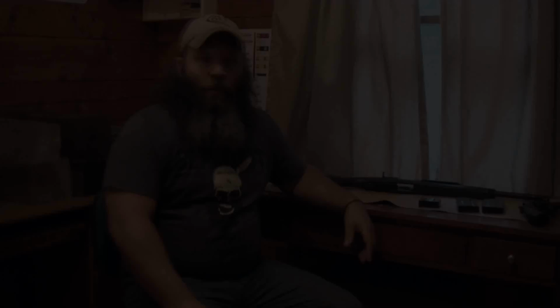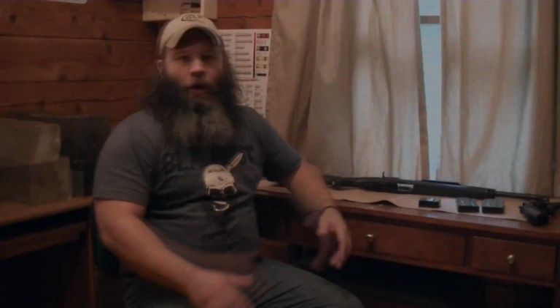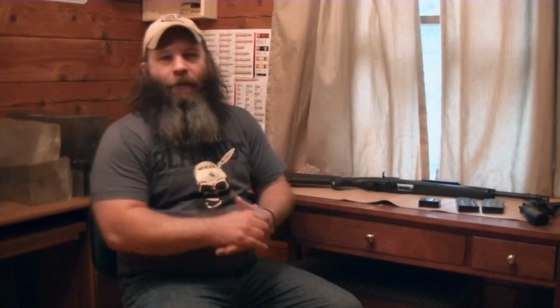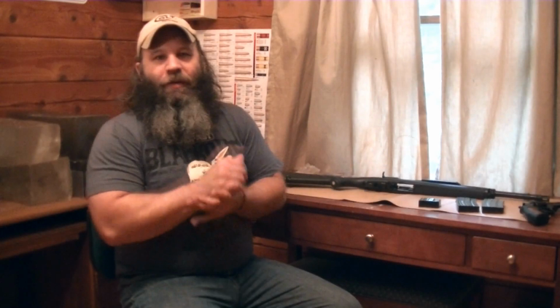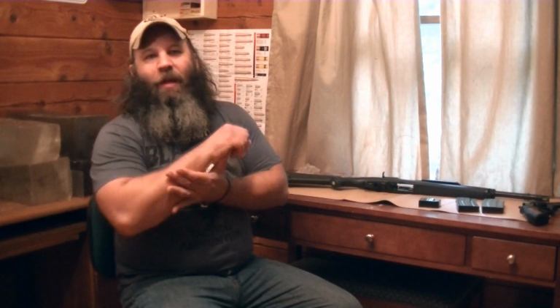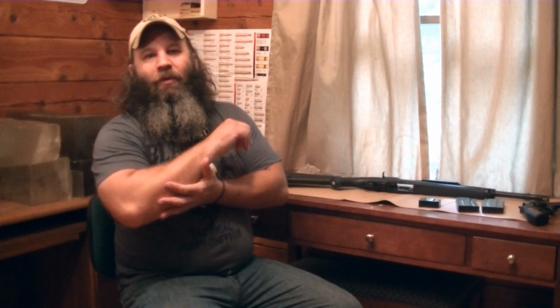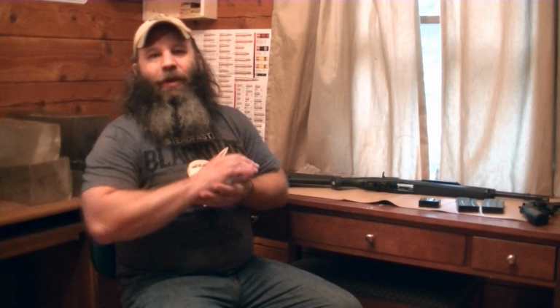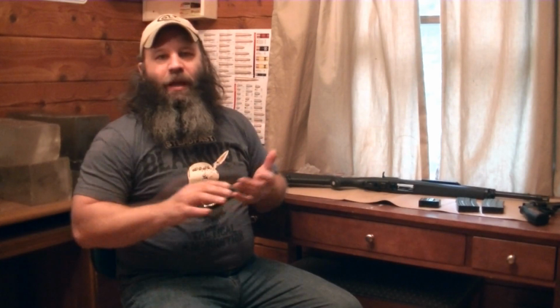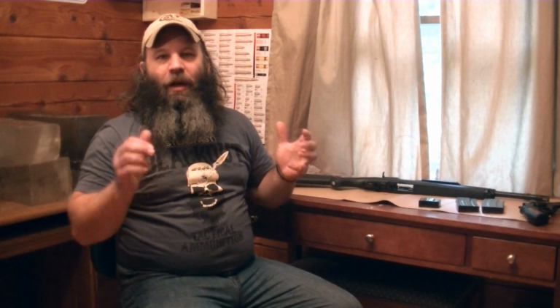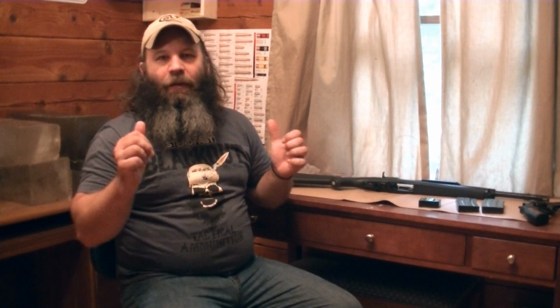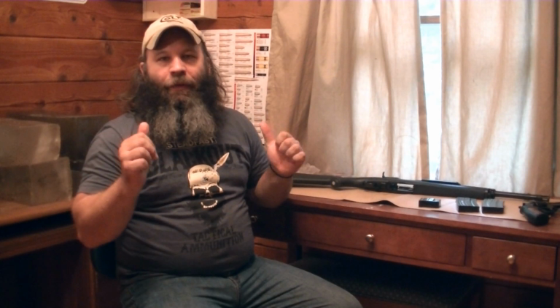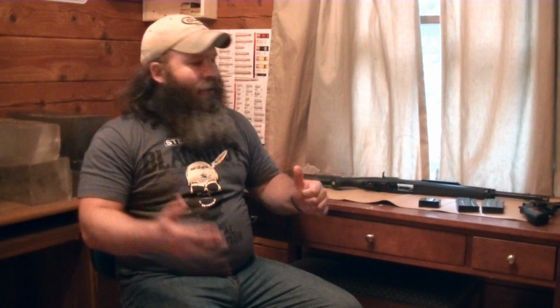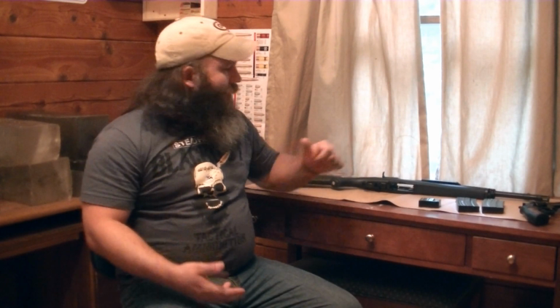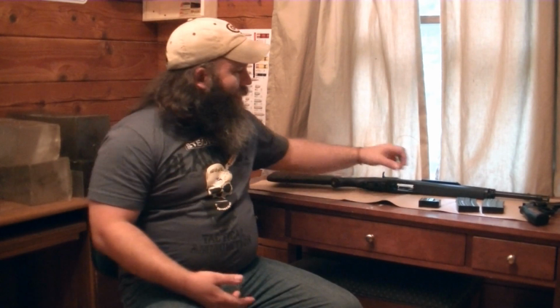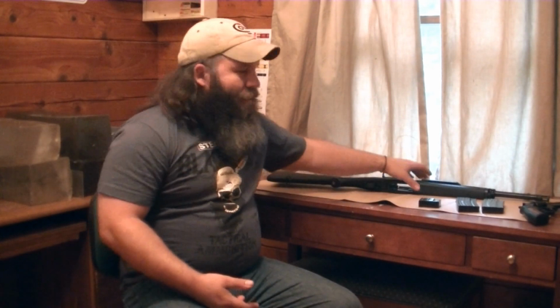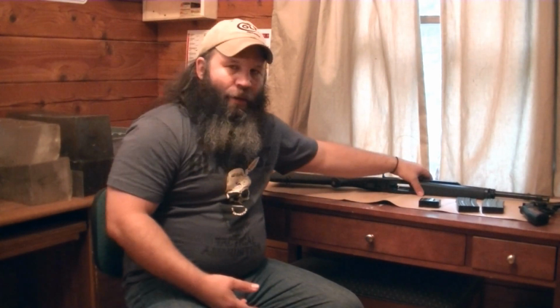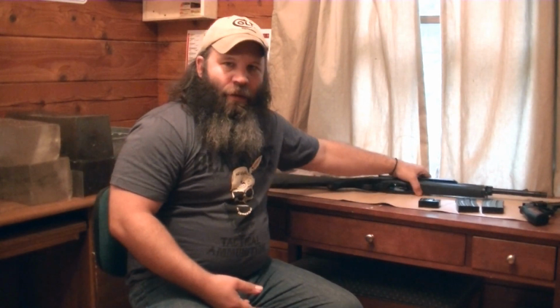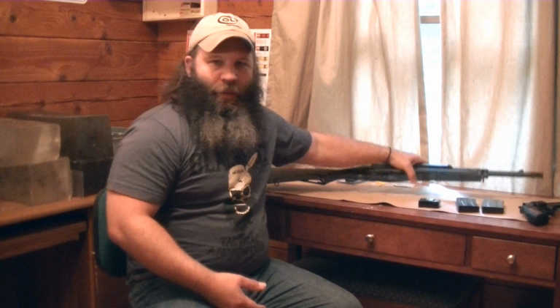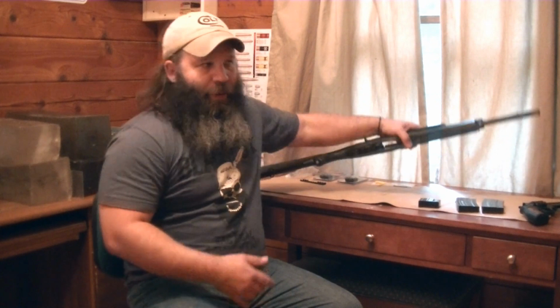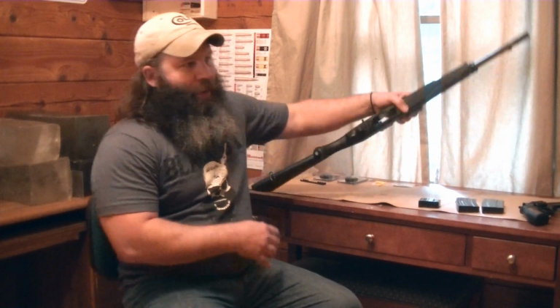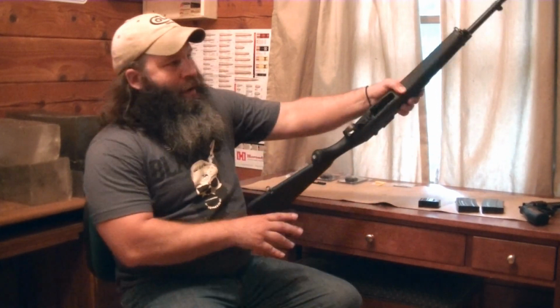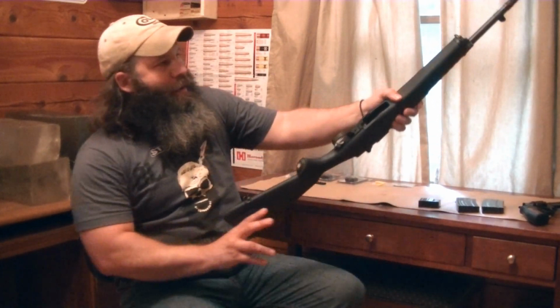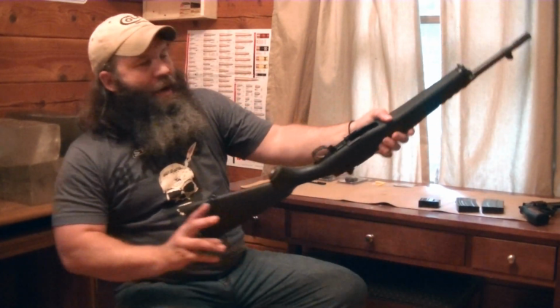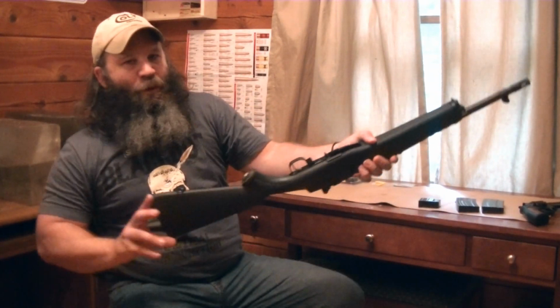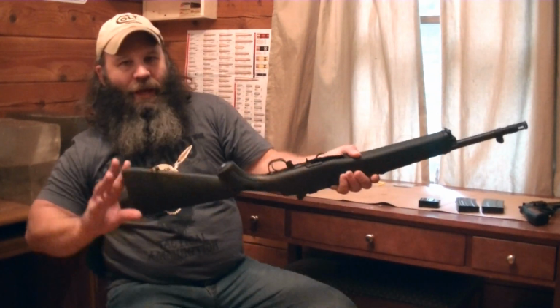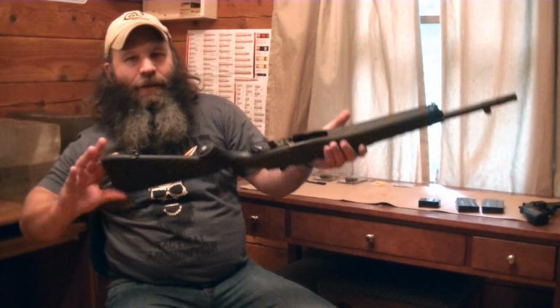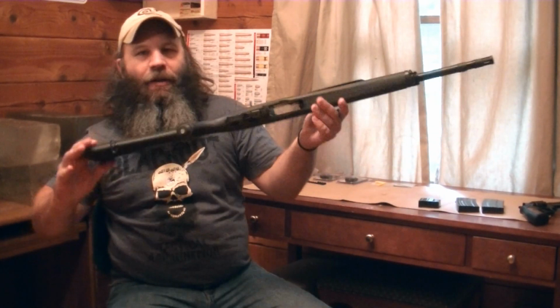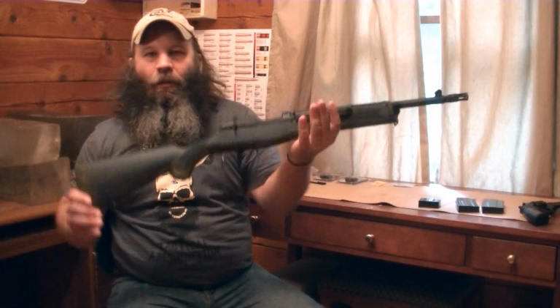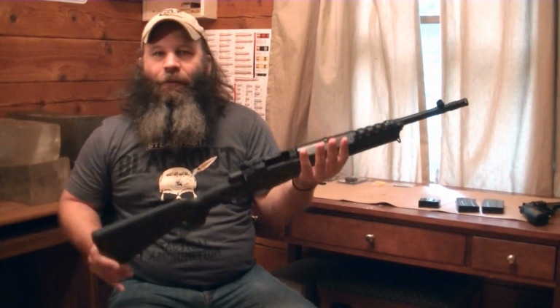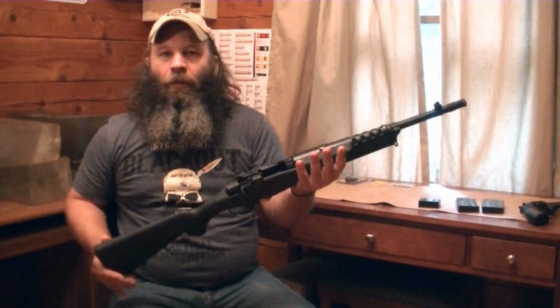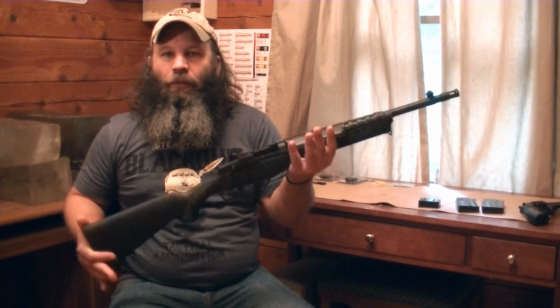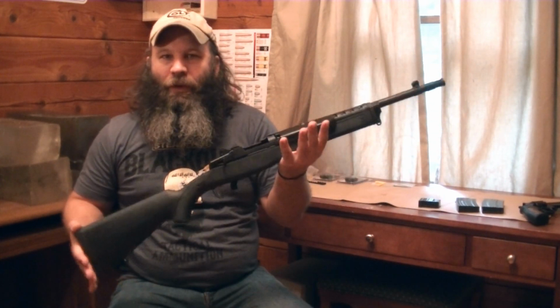Okay friends and neighbors, we're at the end of the Ruger Mini-14 Tactical Rifle Review.